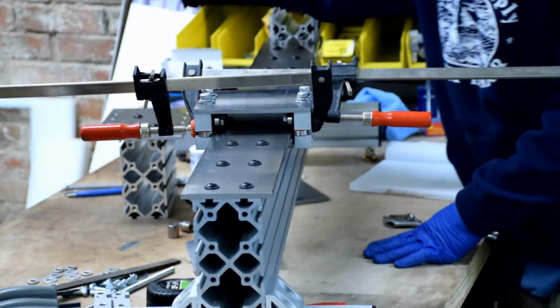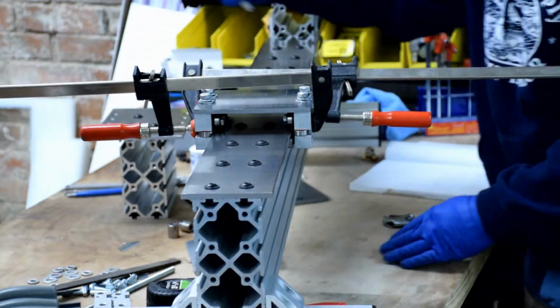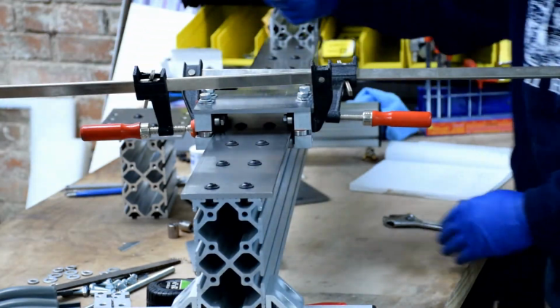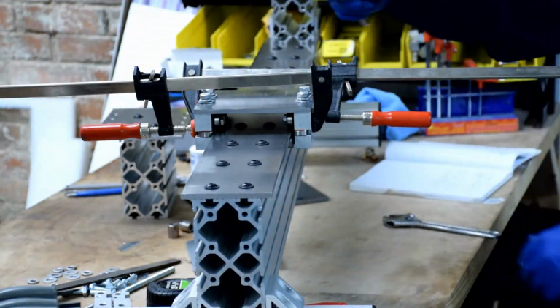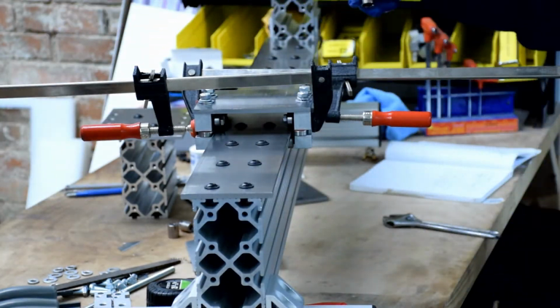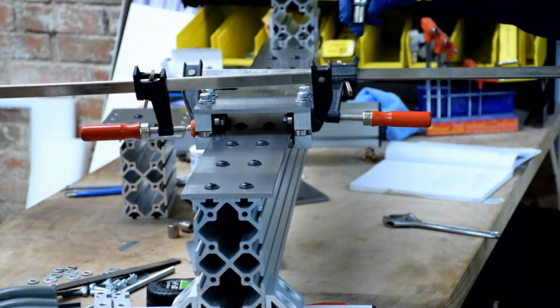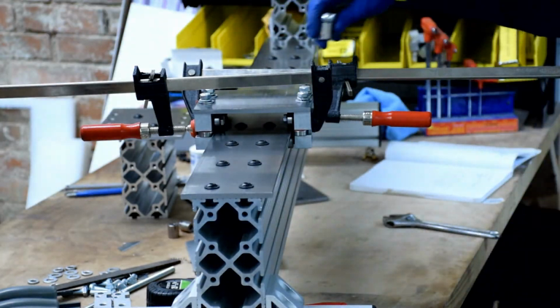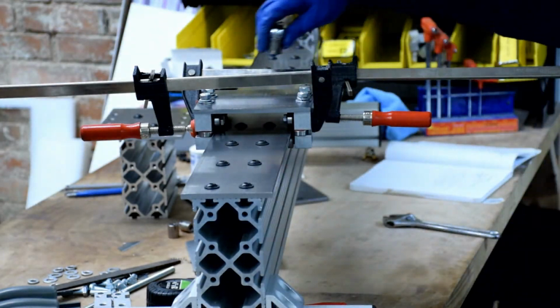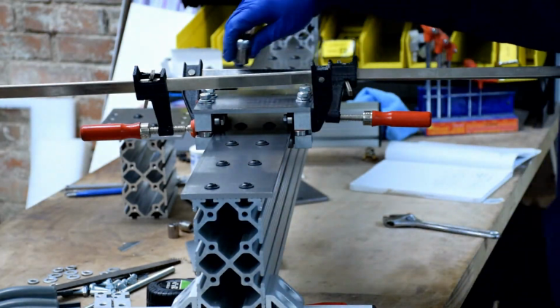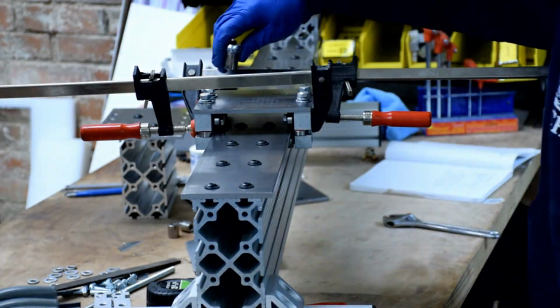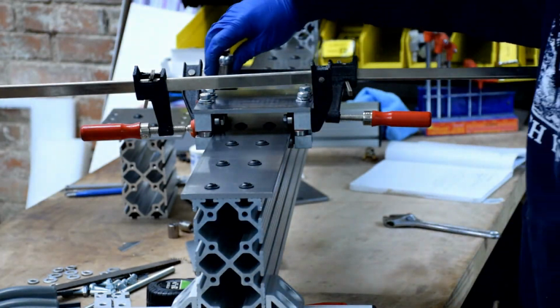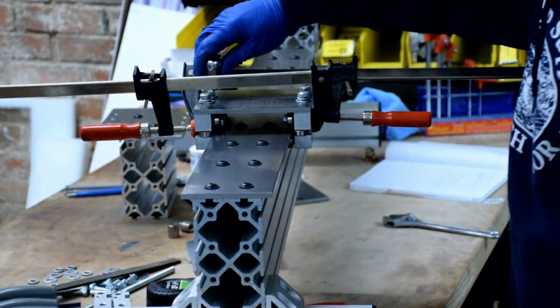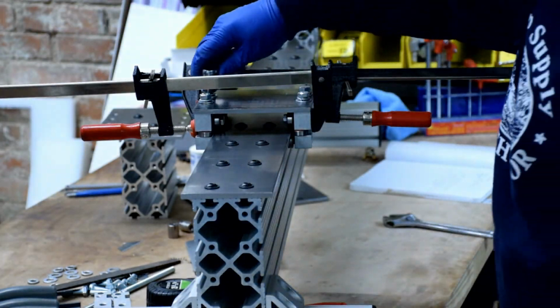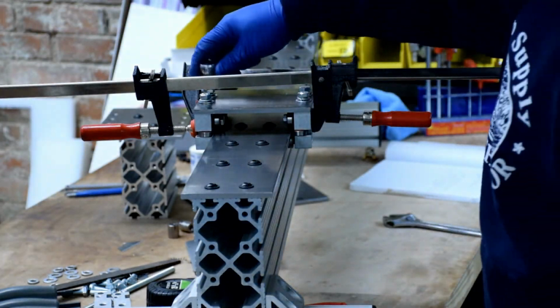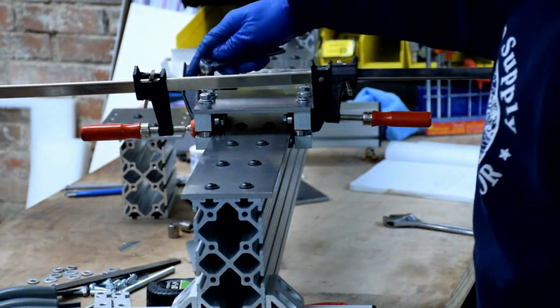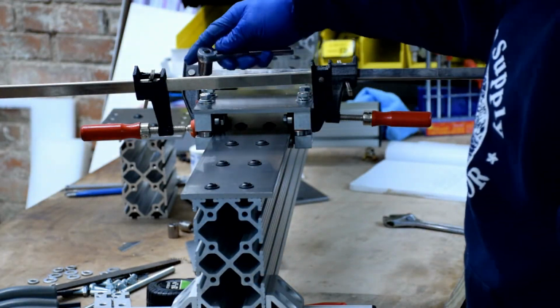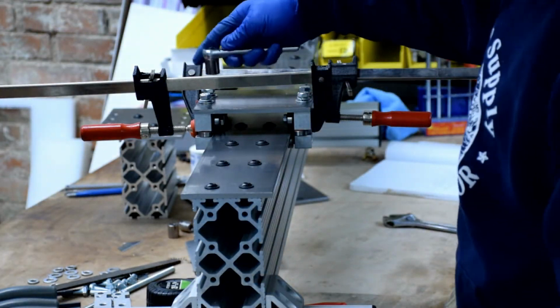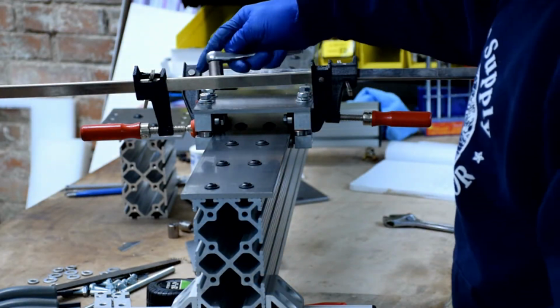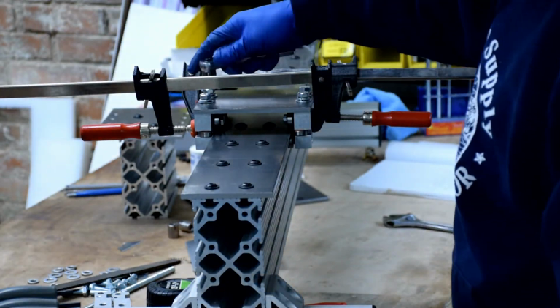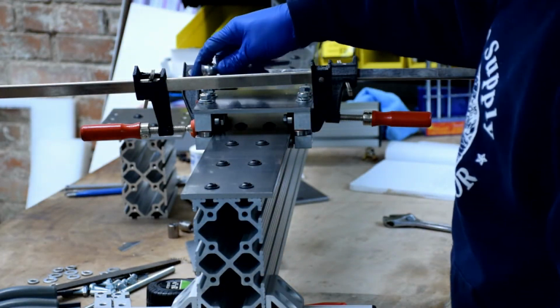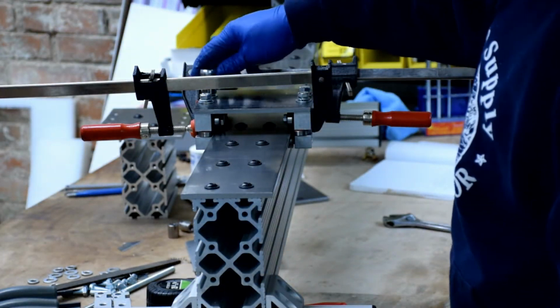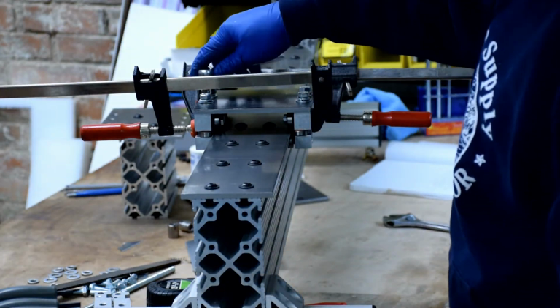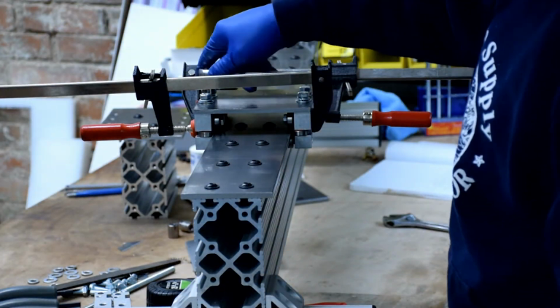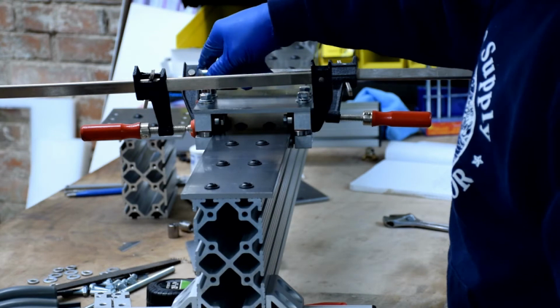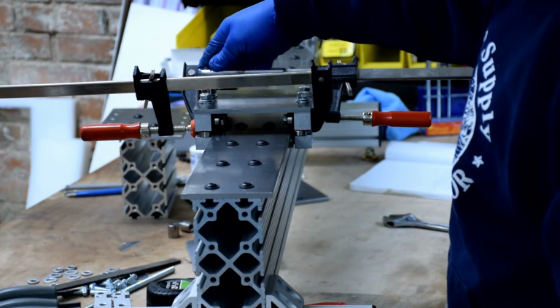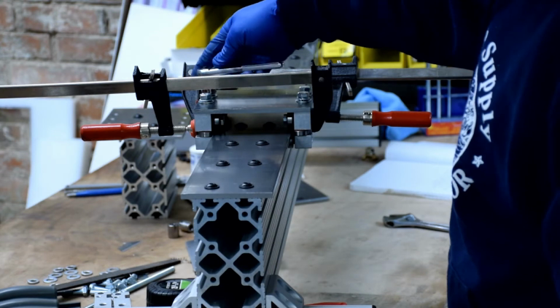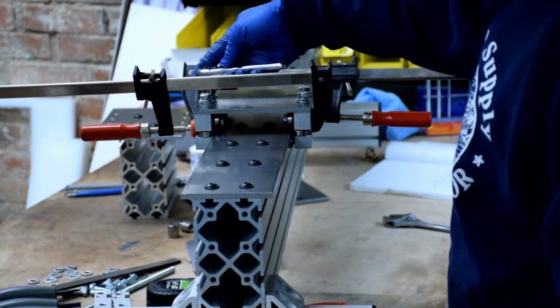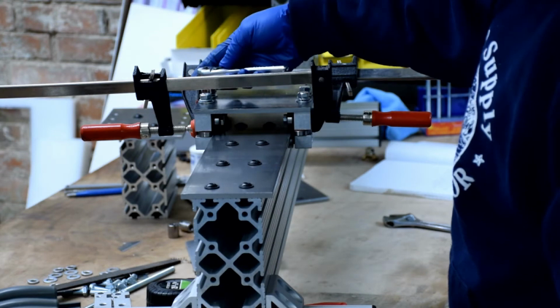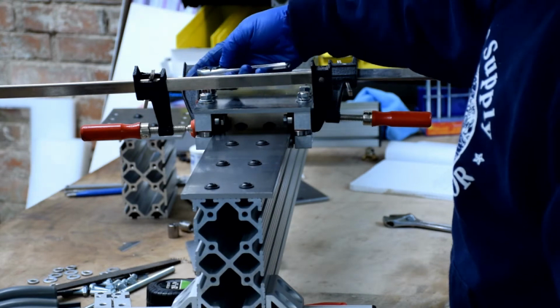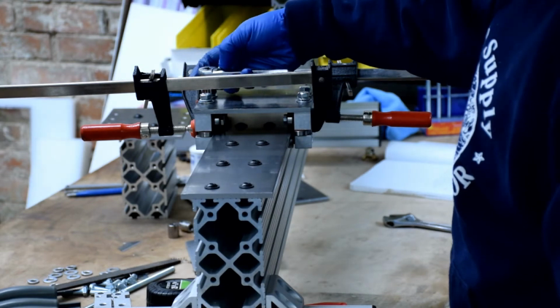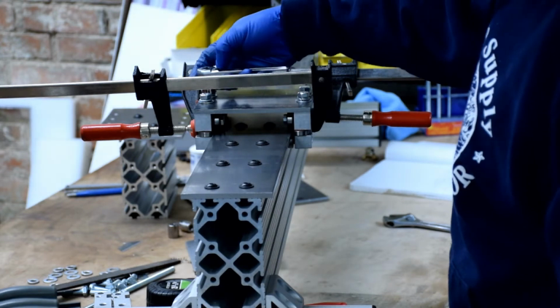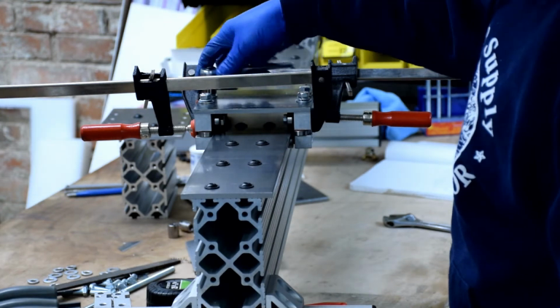If you're satisfied with the travel, it's time to tighten down the bolts on top.